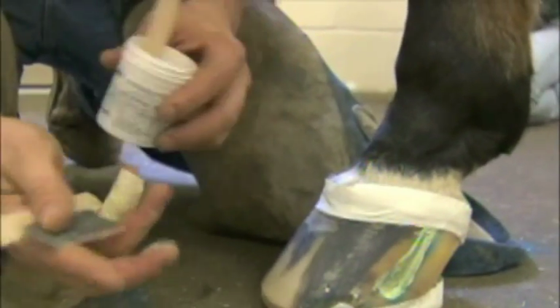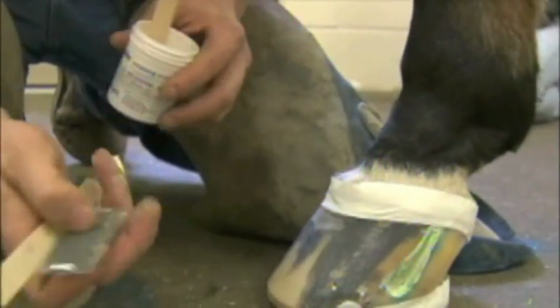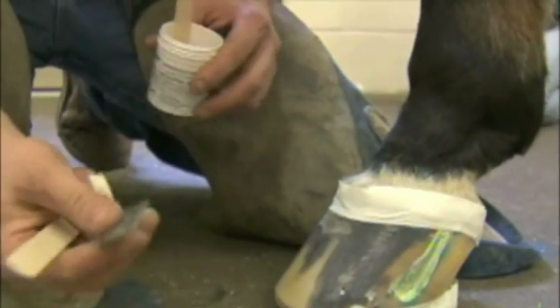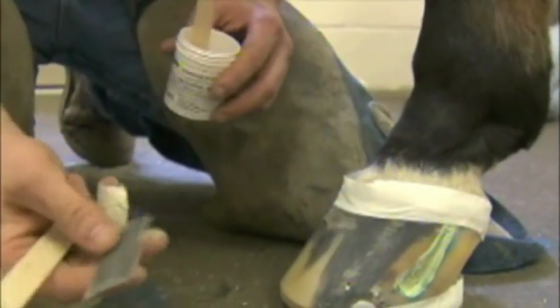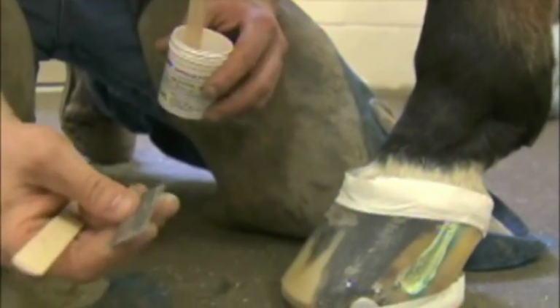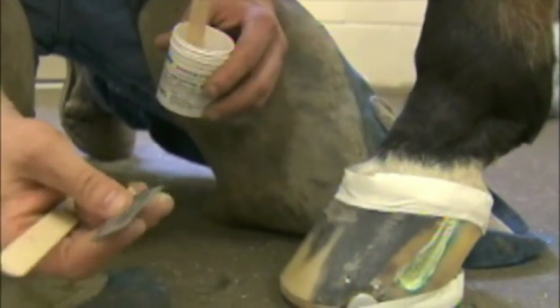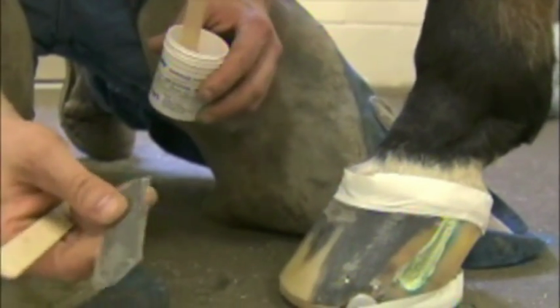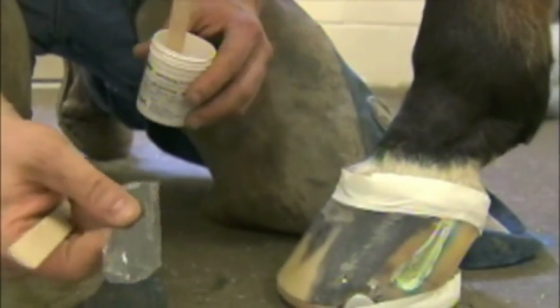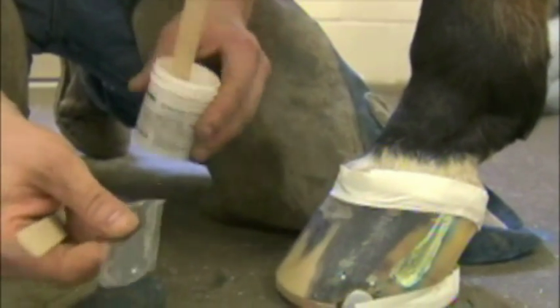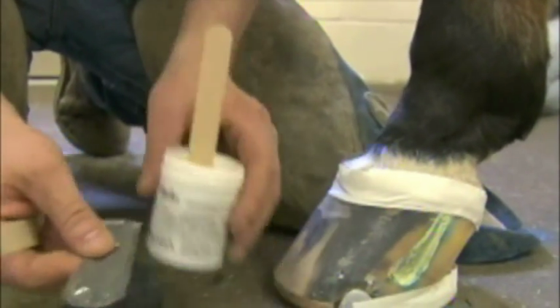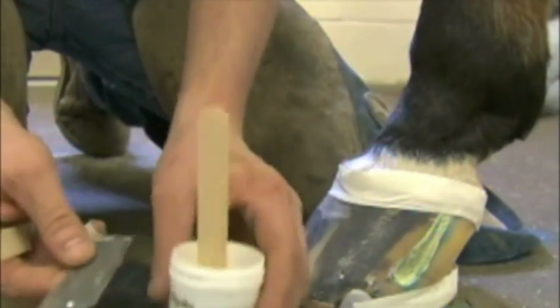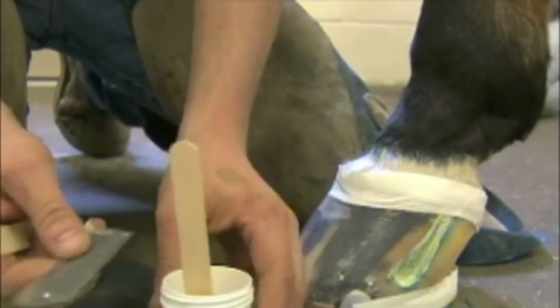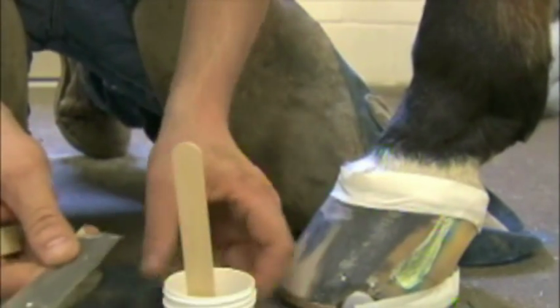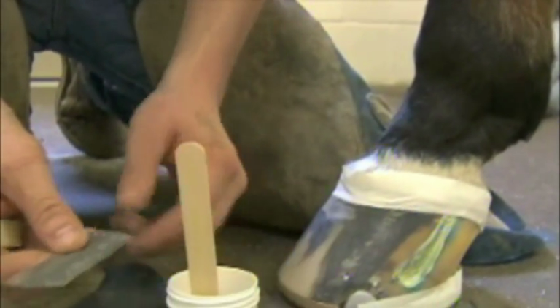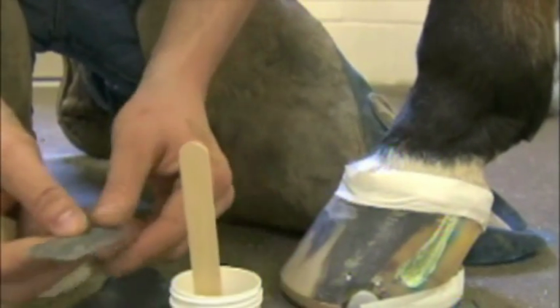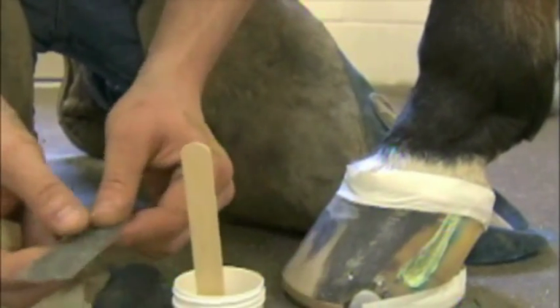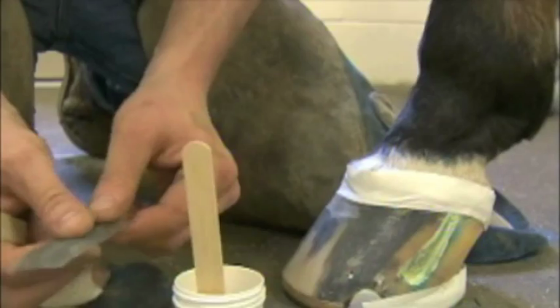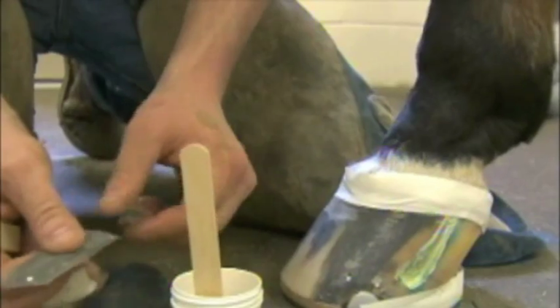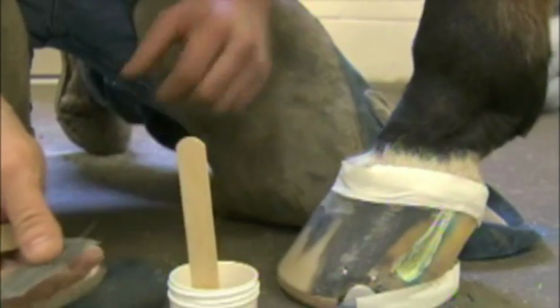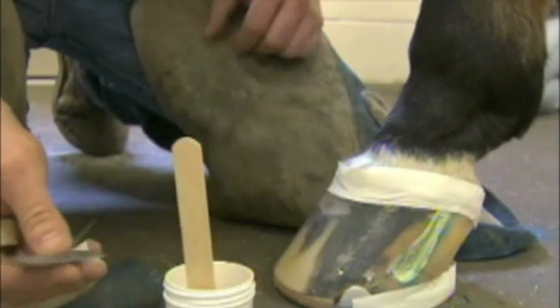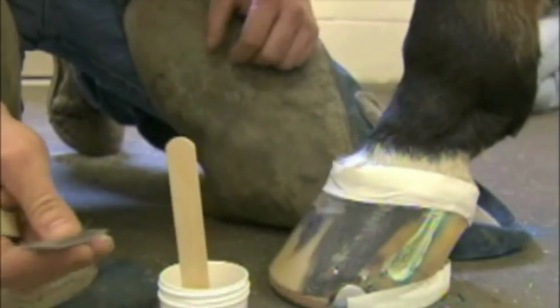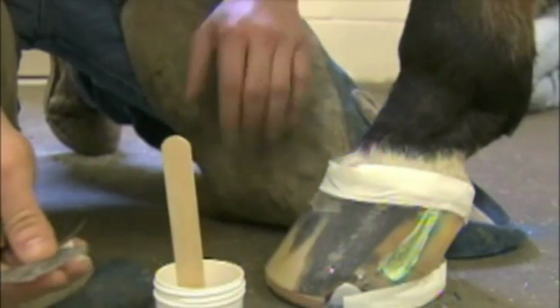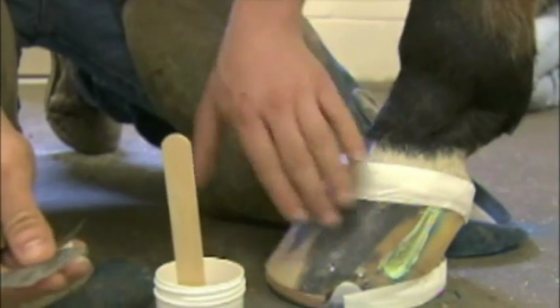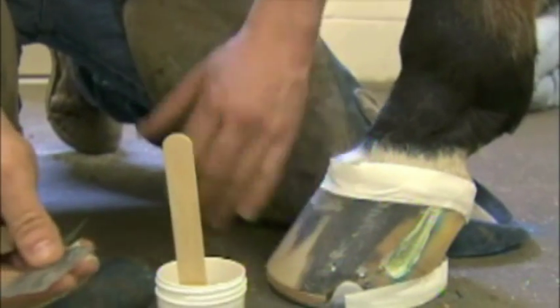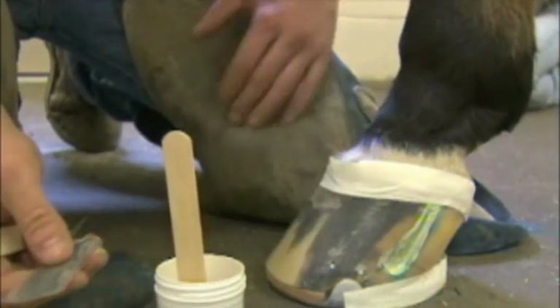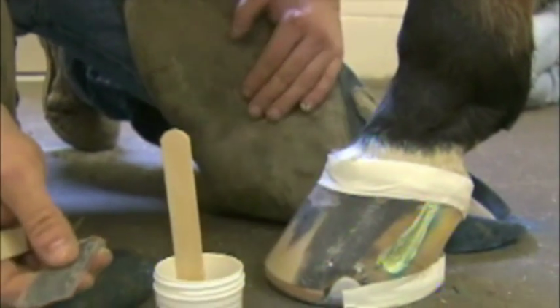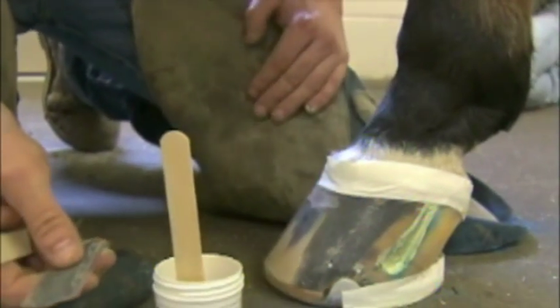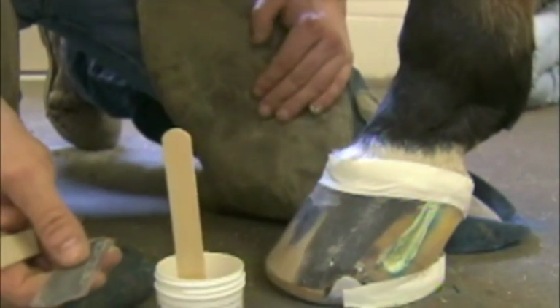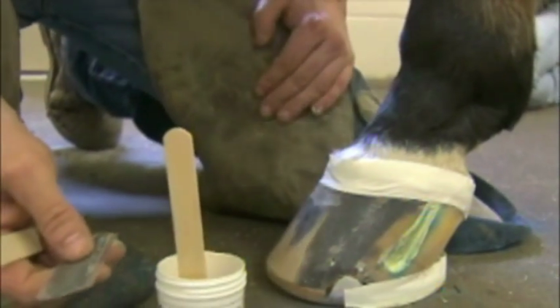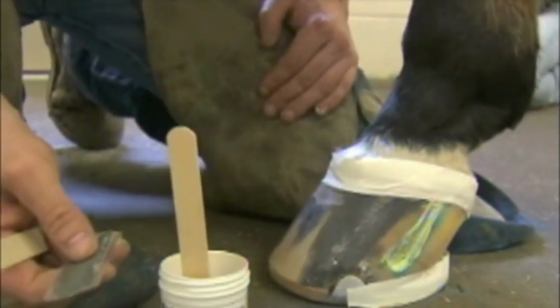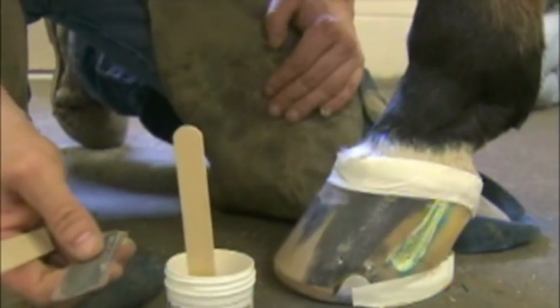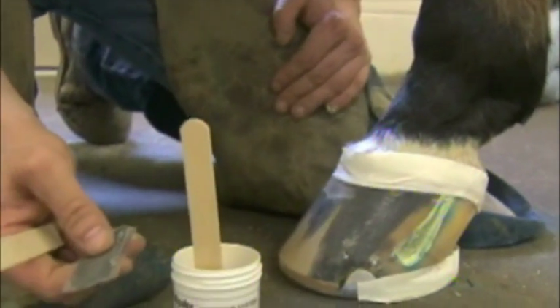We're going to use black Equilox in this horse's case. It has a little black pigment just to match the color of his foot — it just looks a little bit better.